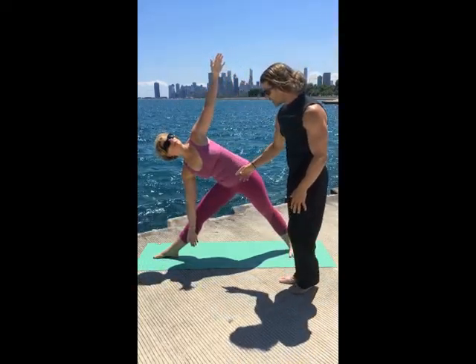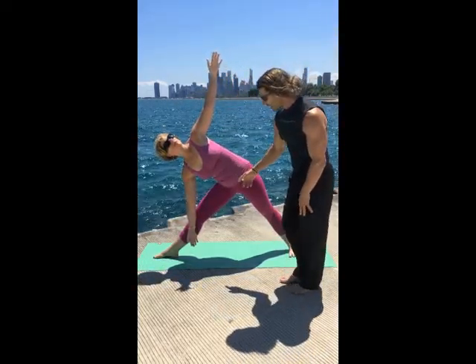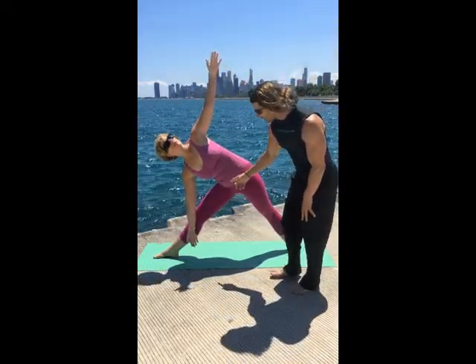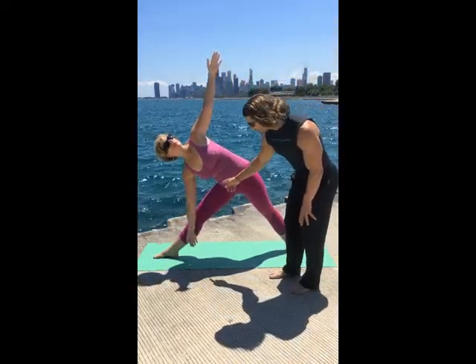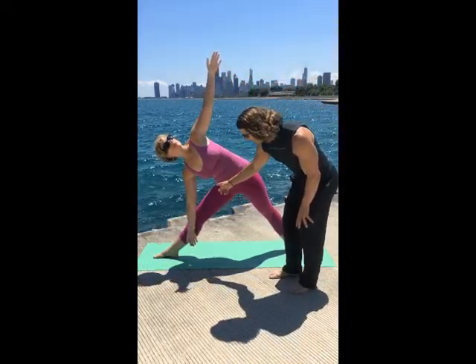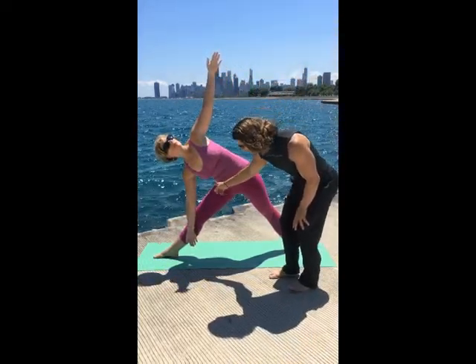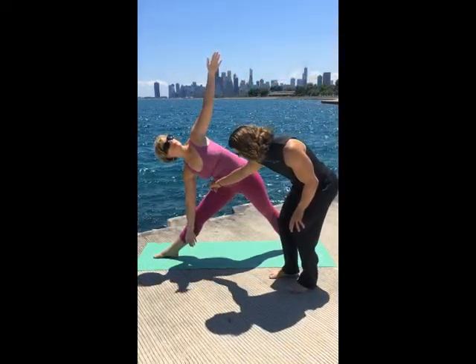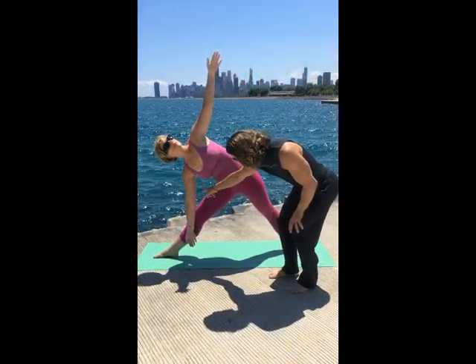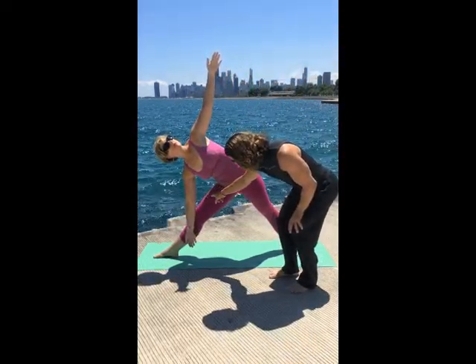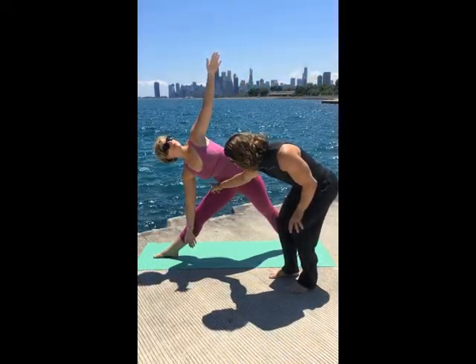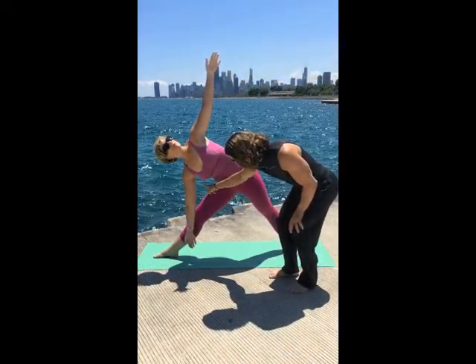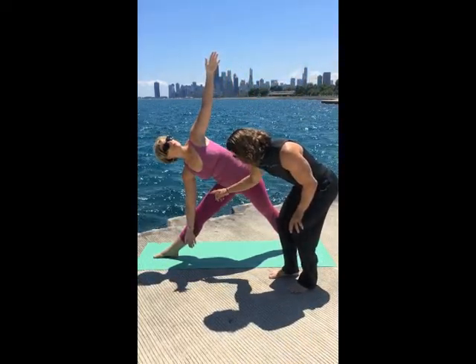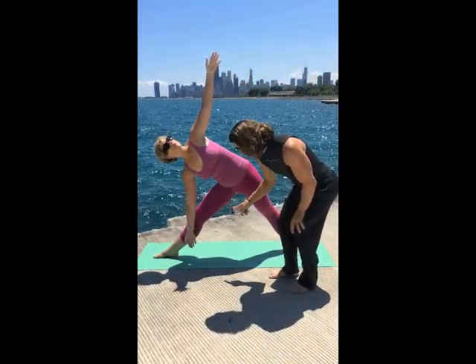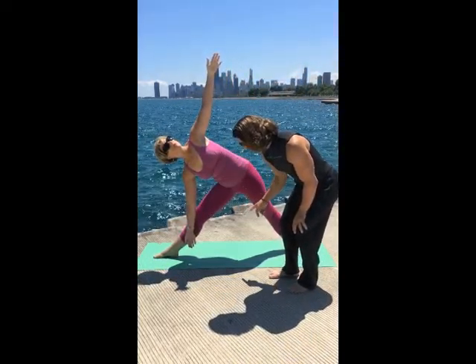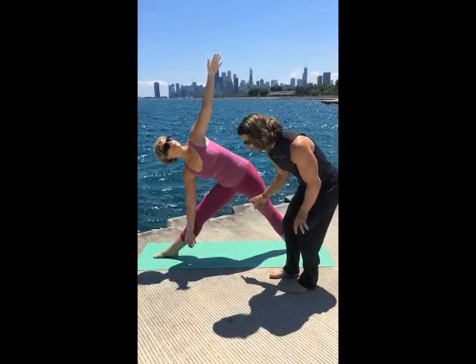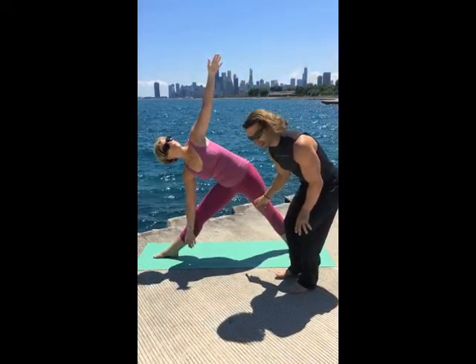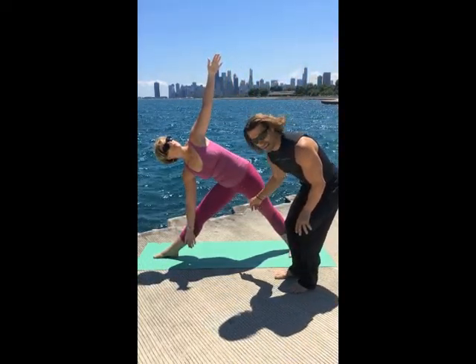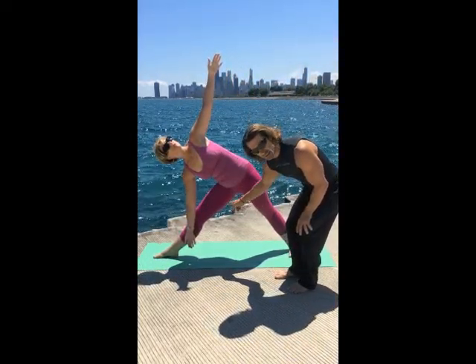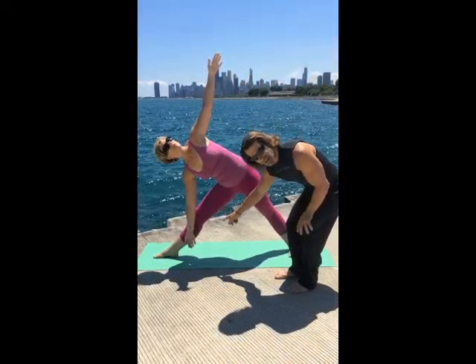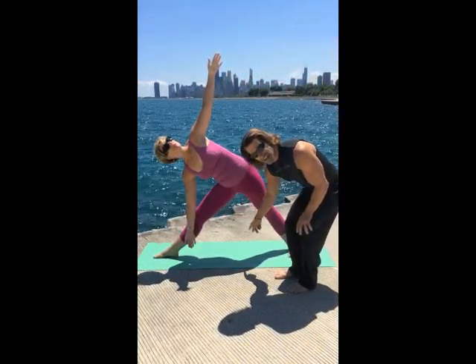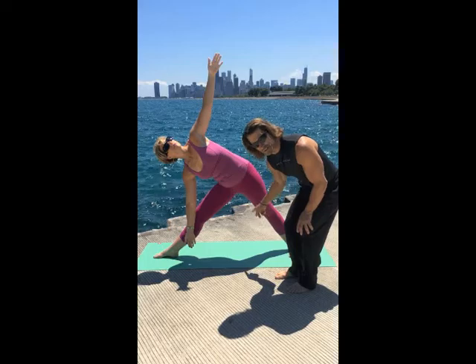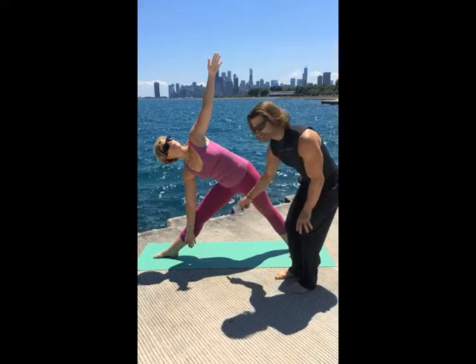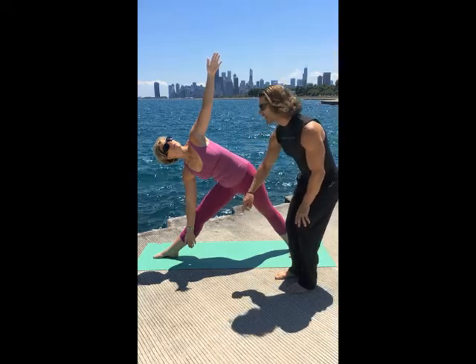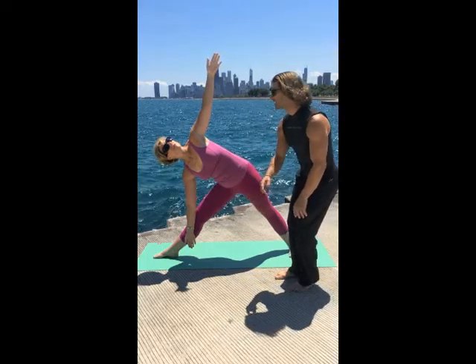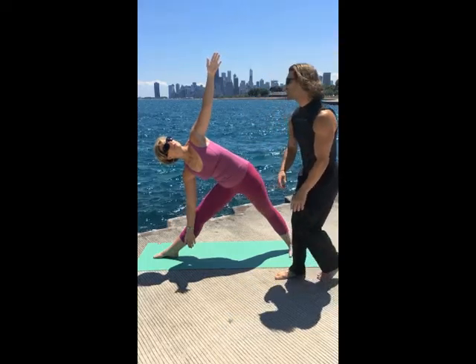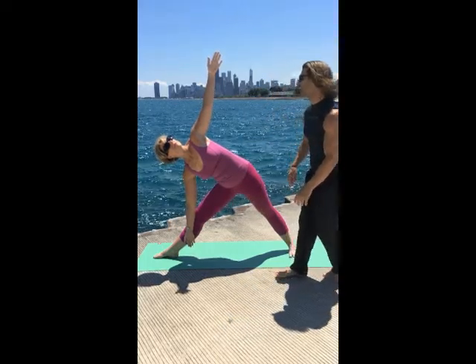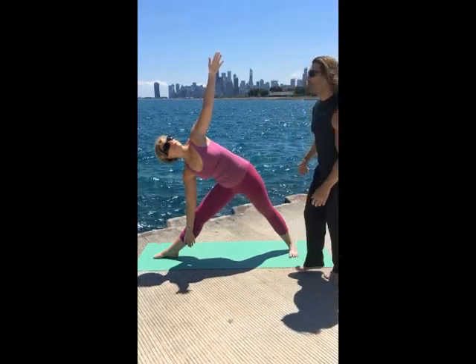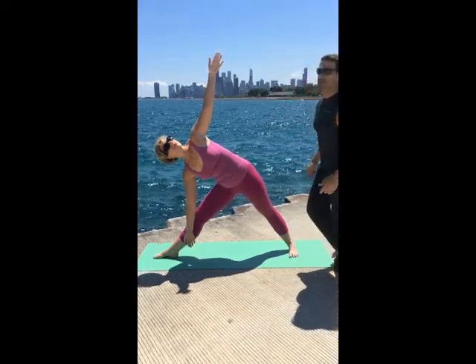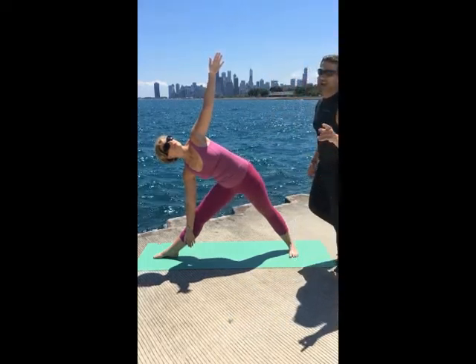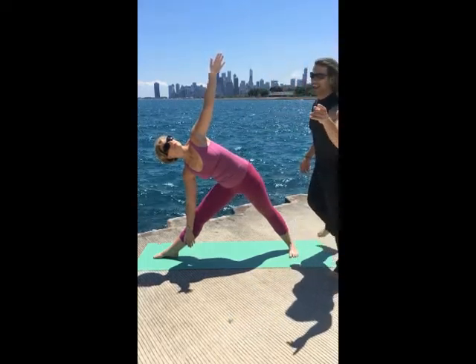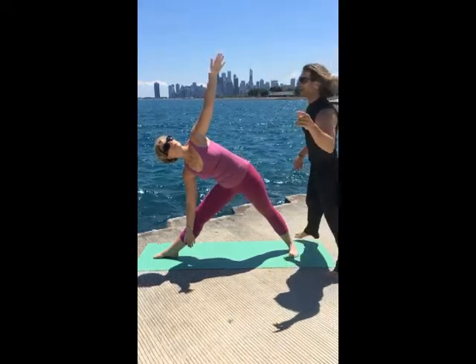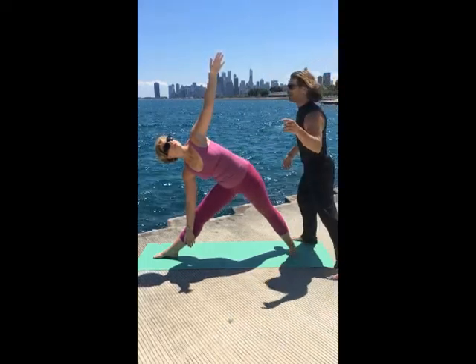For triangle pose, you'll inhale straight in that front leg and exhale reaching, hips go back, while that Elvis pelvis is tipping up. Now see what's happening — a triangle is created here, and a triangle is created there.